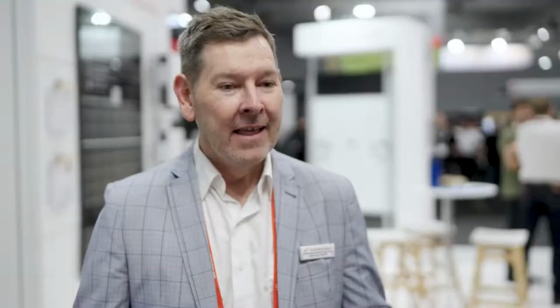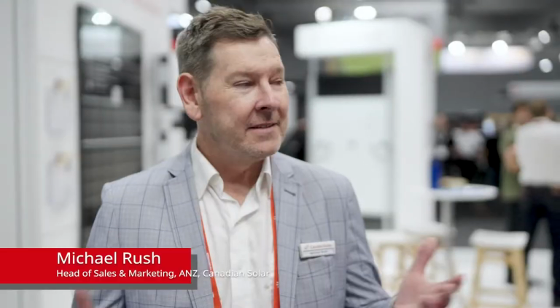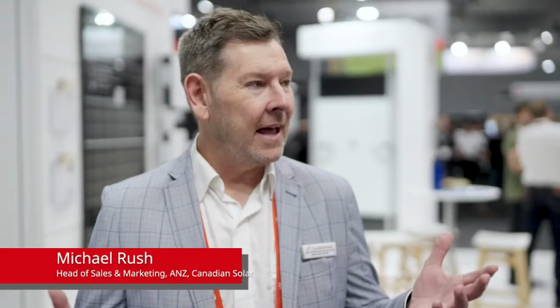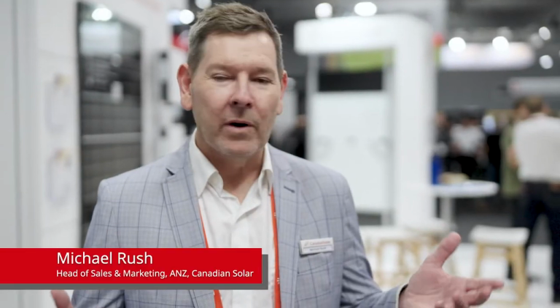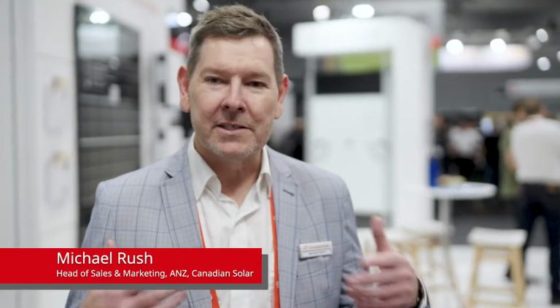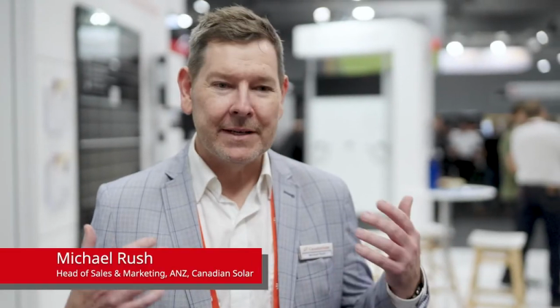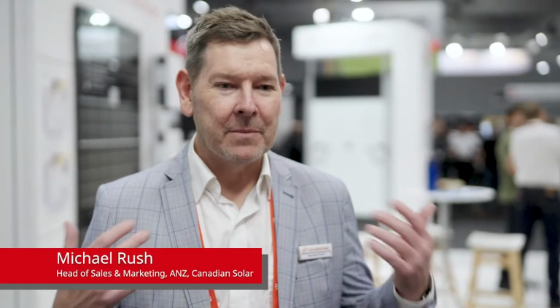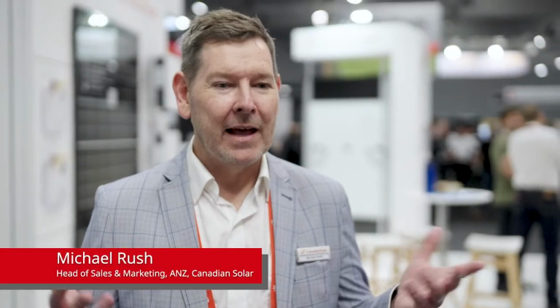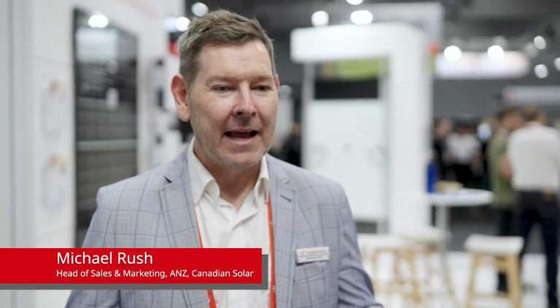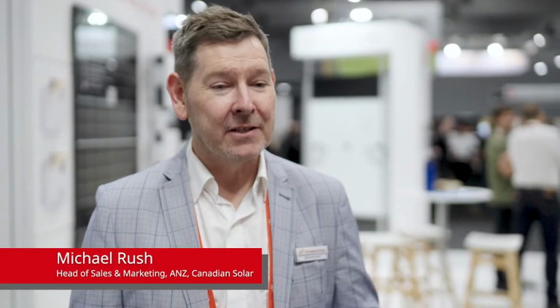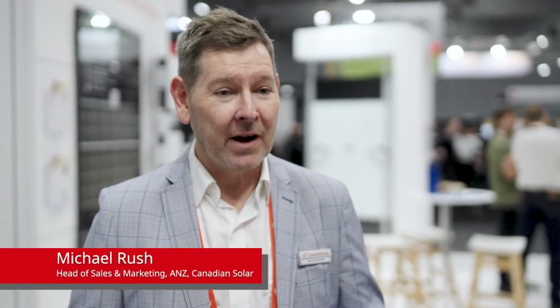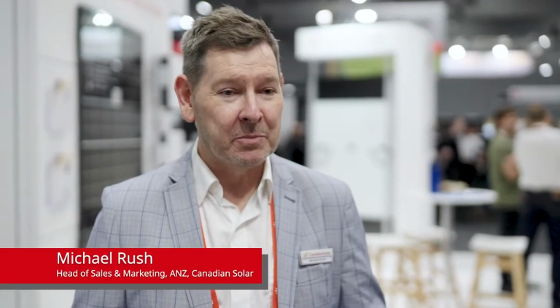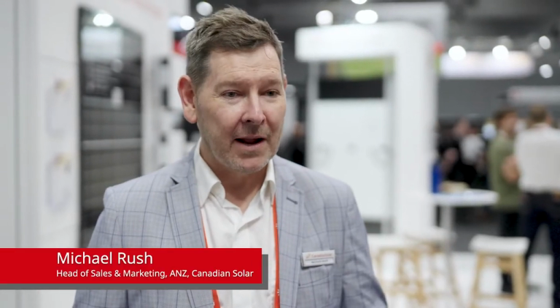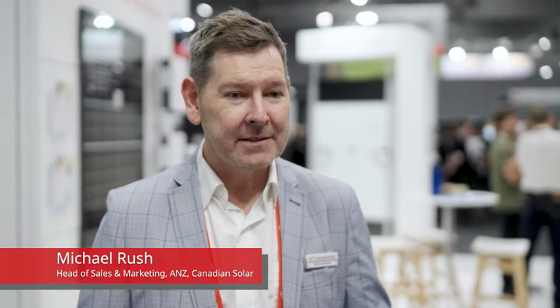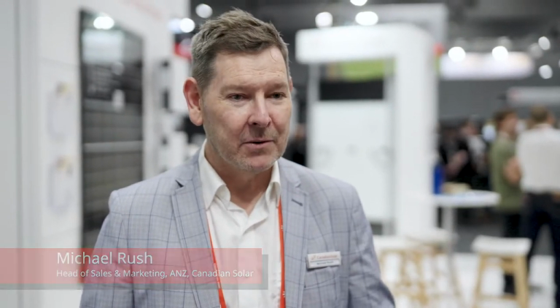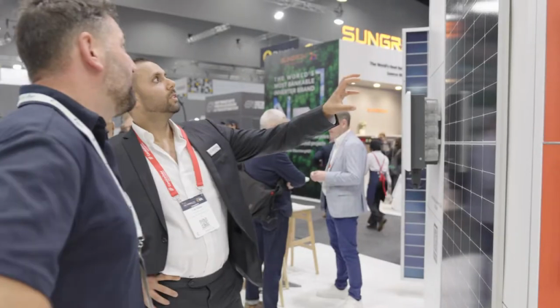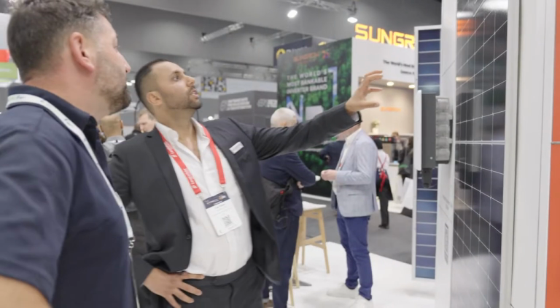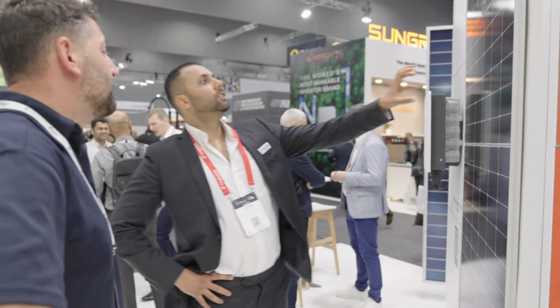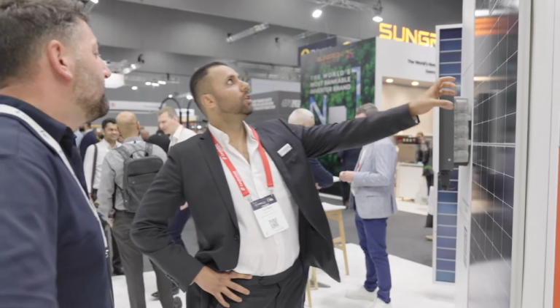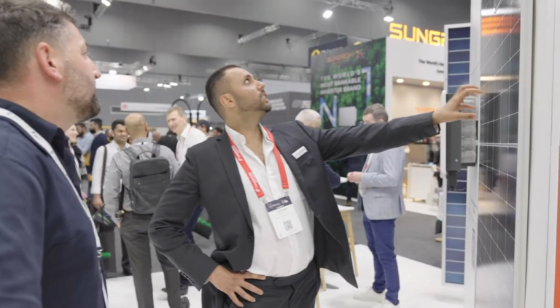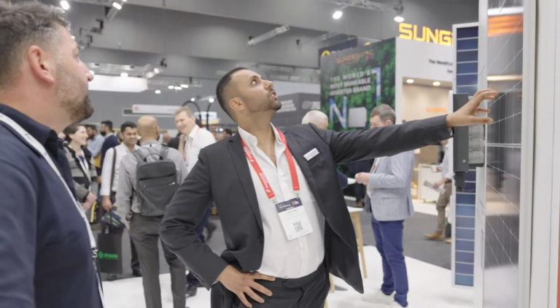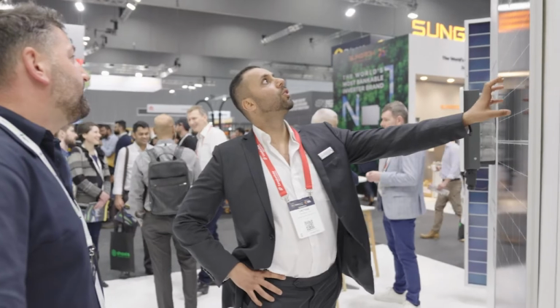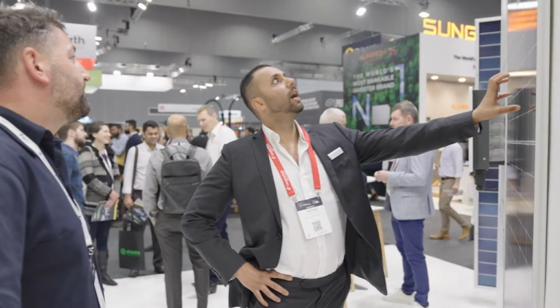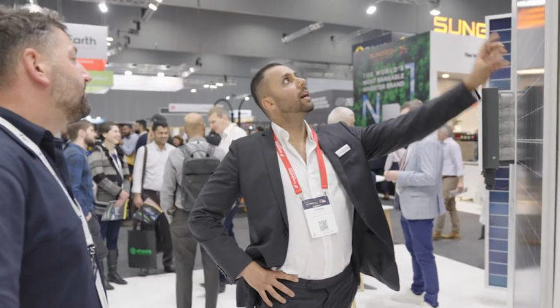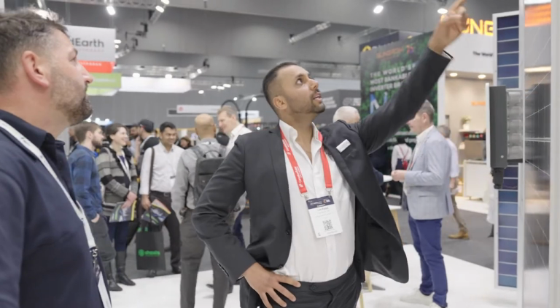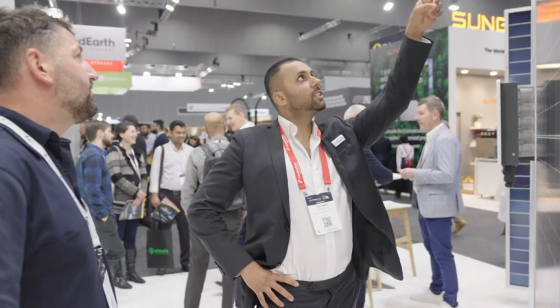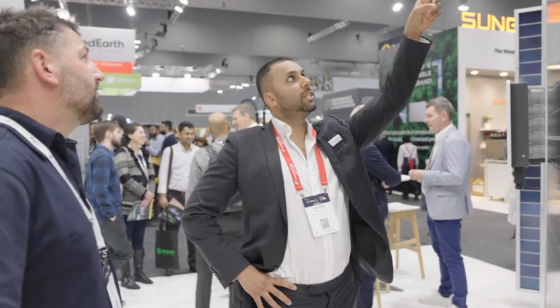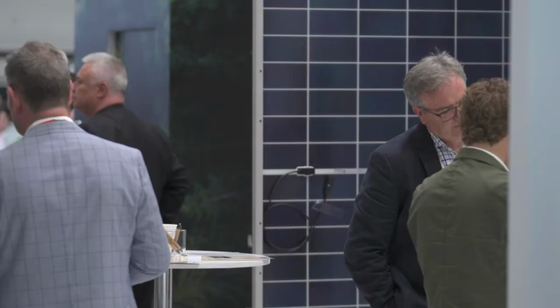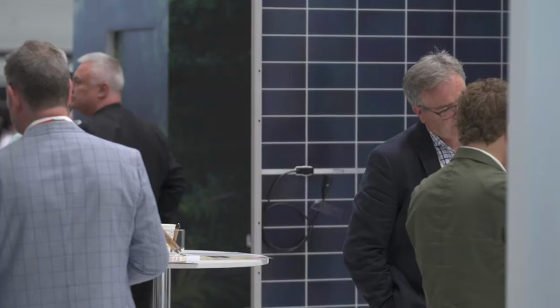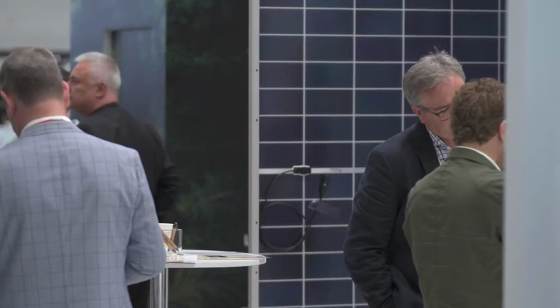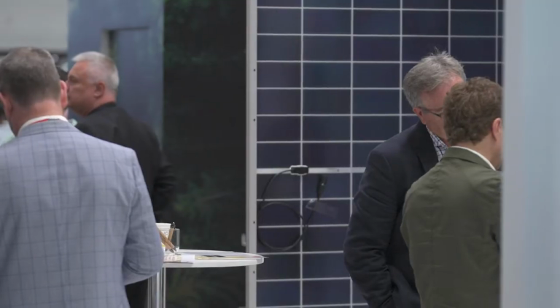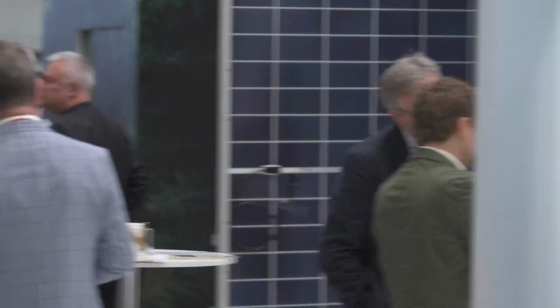Today we're exhibiting some of our latest and greatest products to our installer base and also our utility and commercial customers.